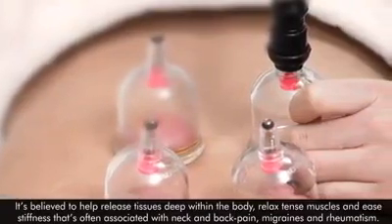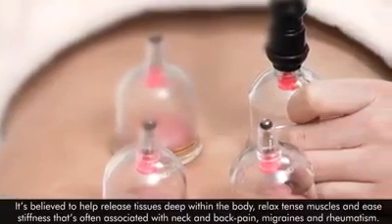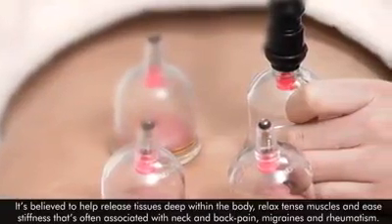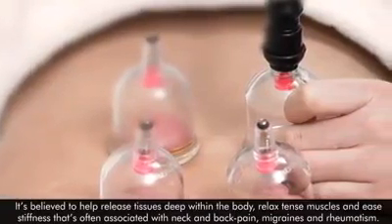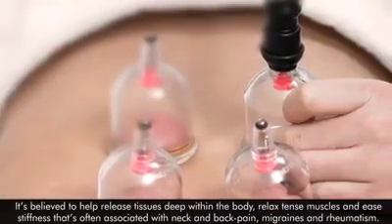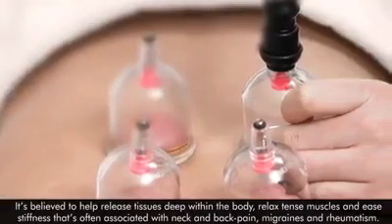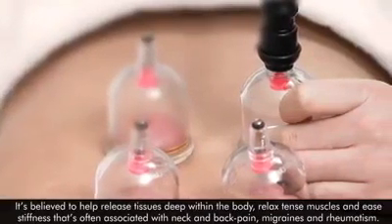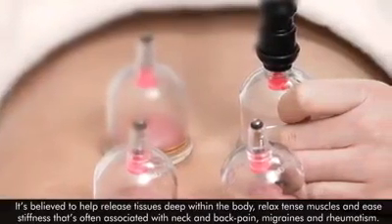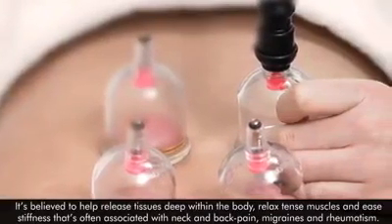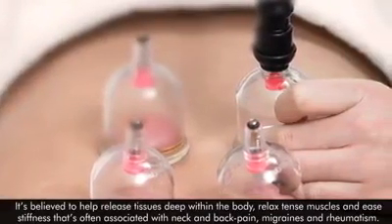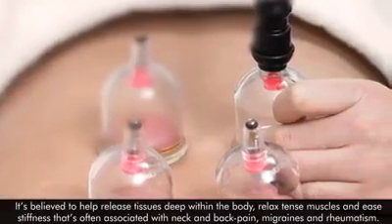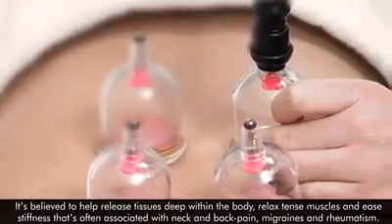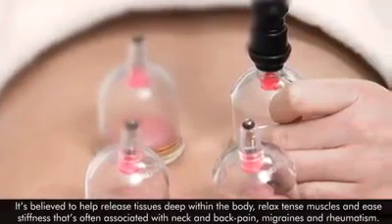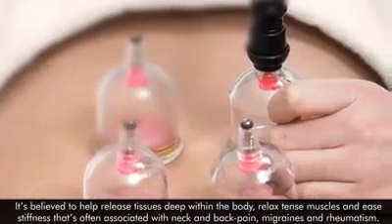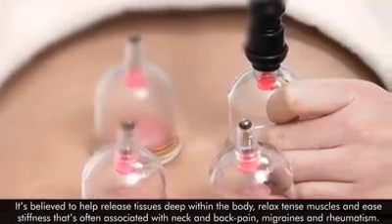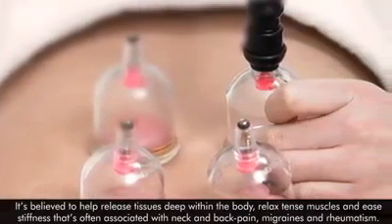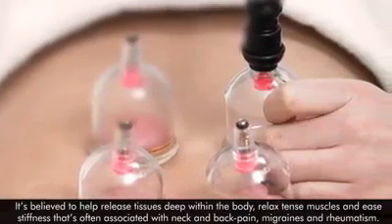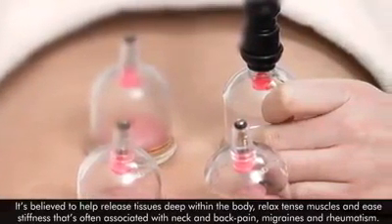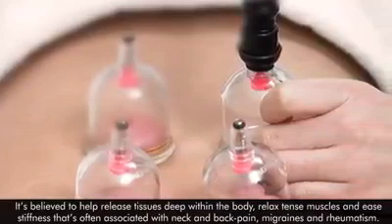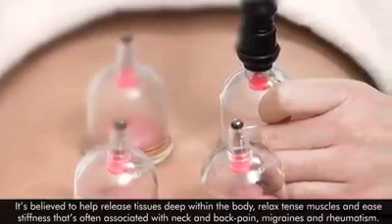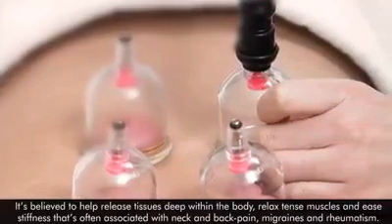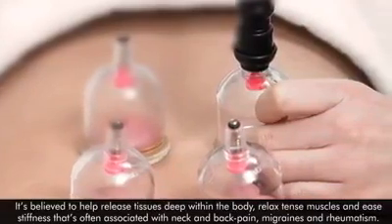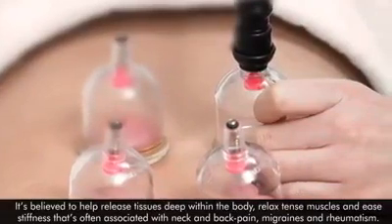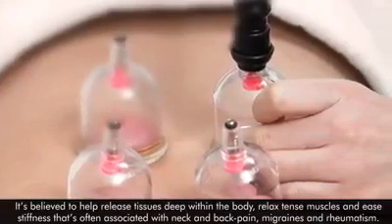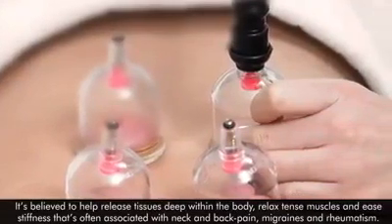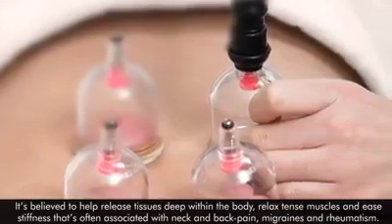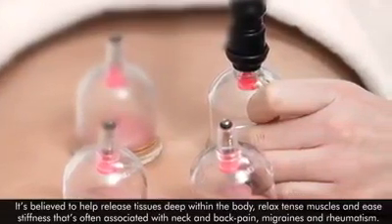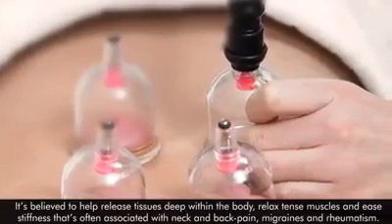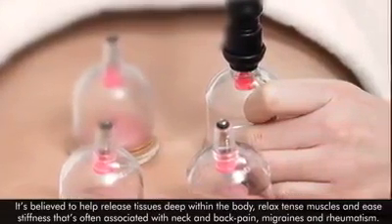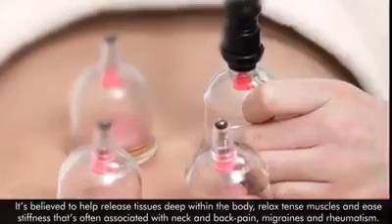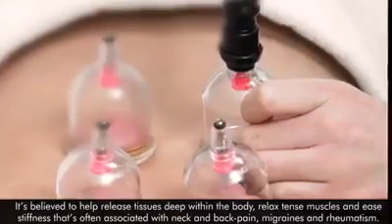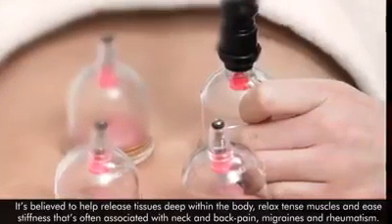Cupping is believed to ease stiffness that is often associated with neck and back pain, migraines, and rheumatism.